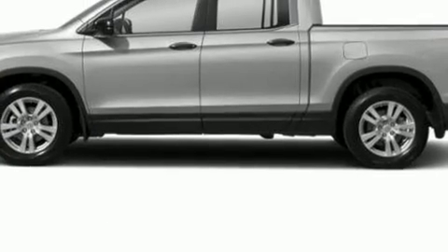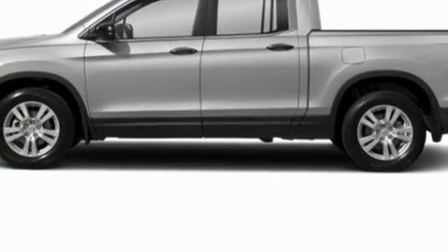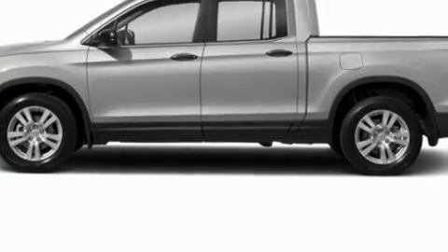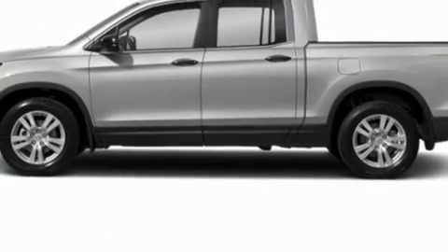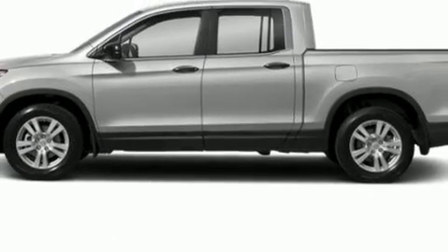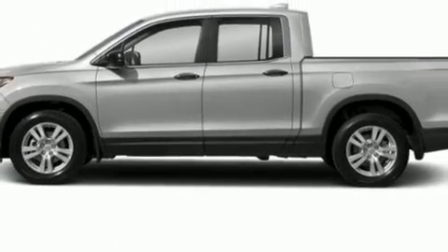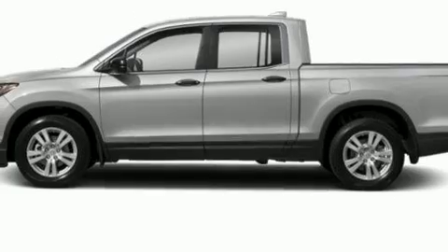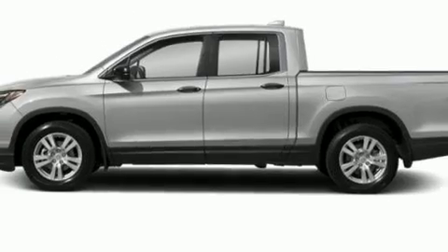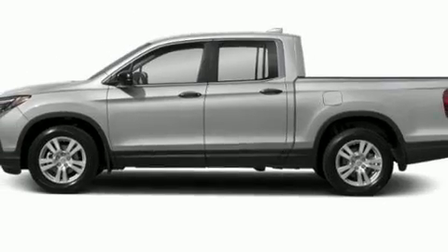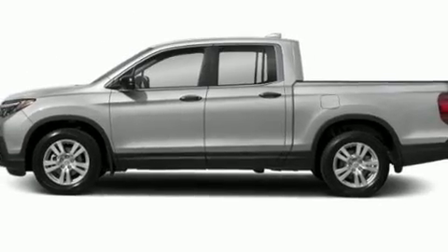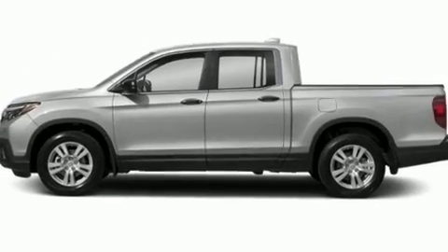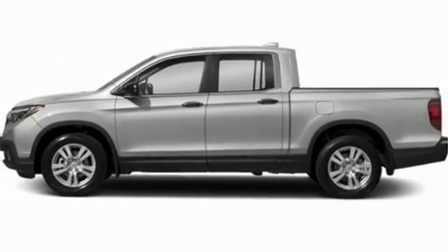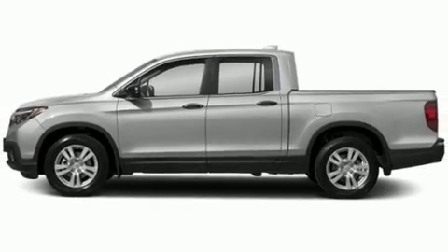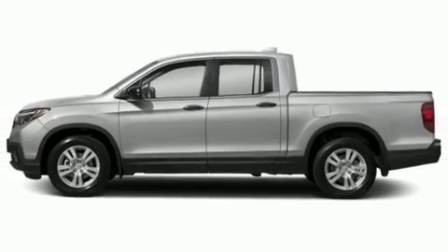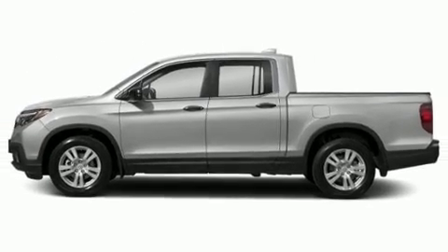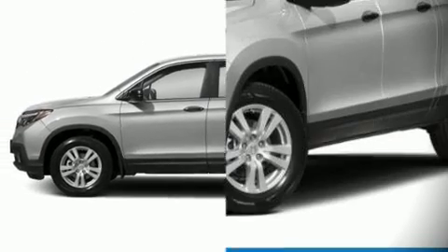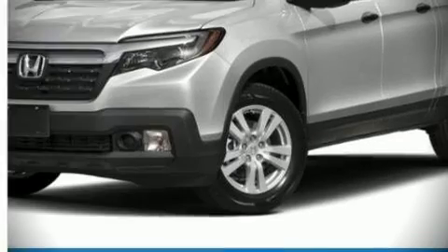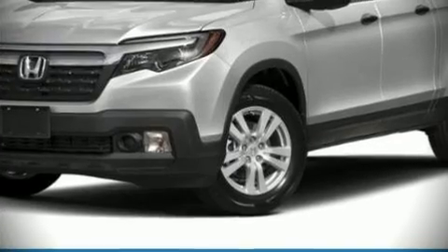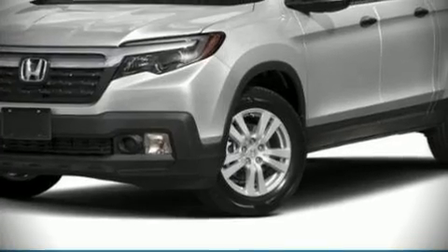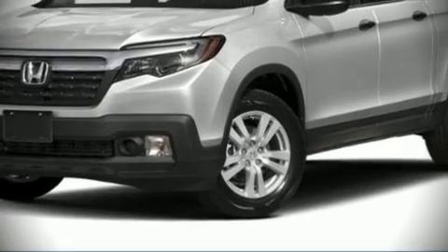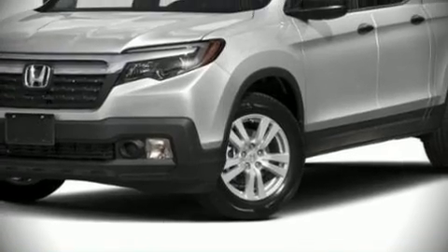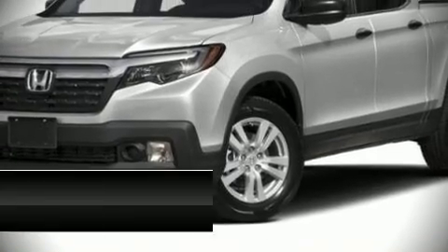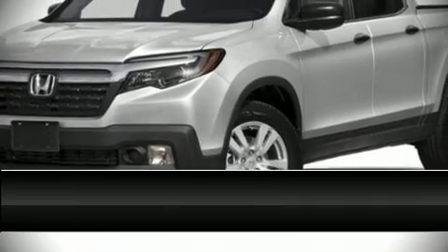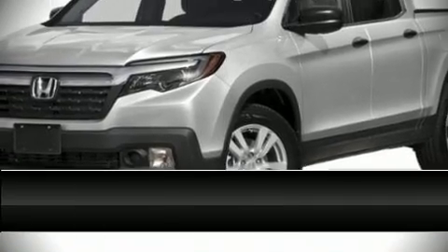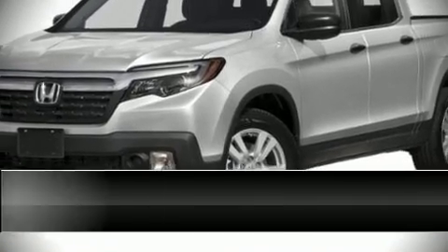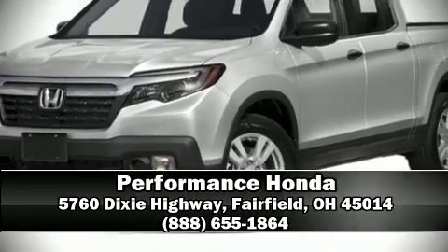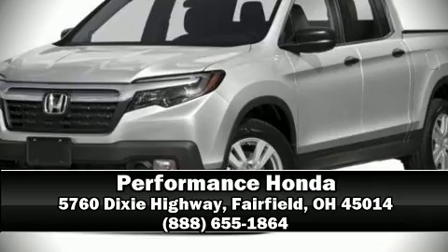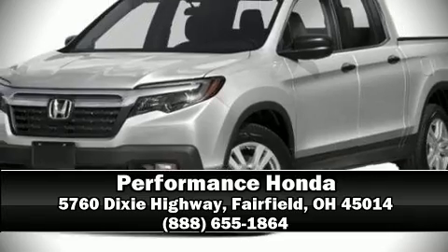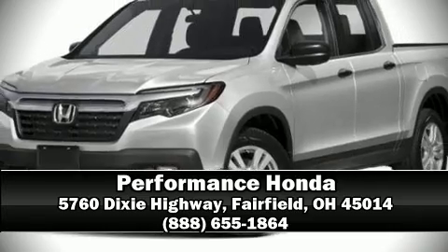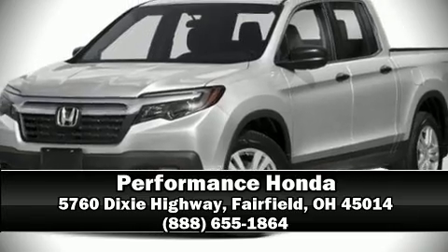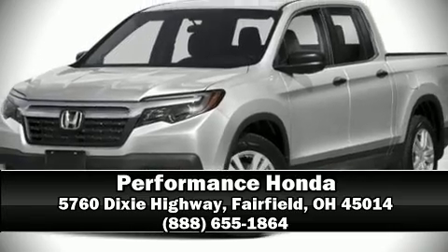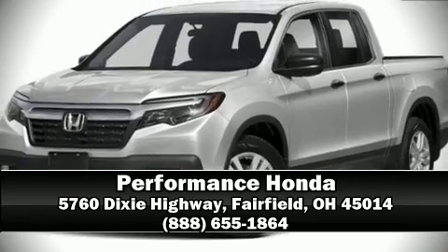Please don't hesitate to give us a call.